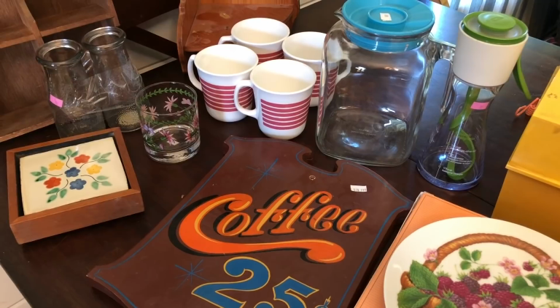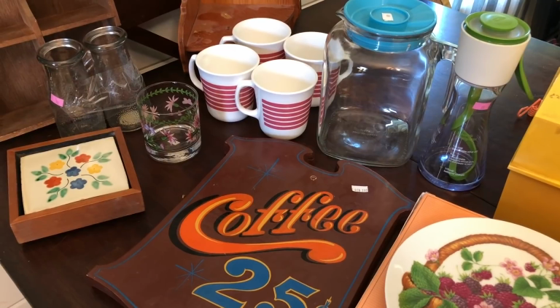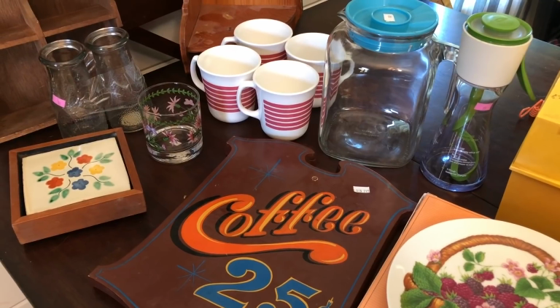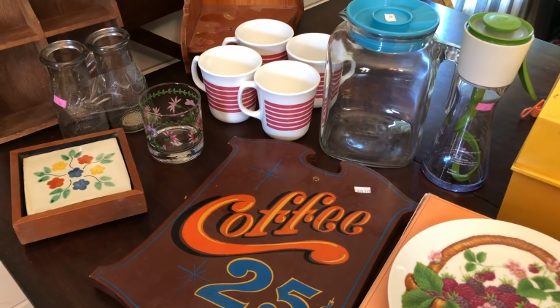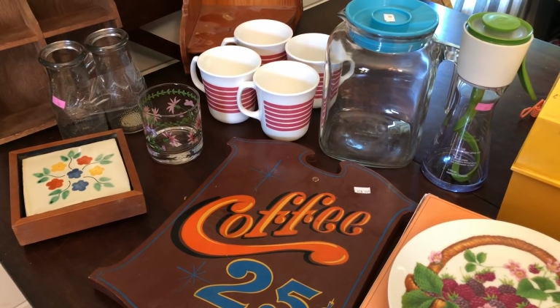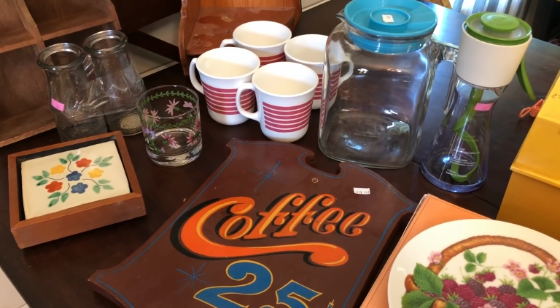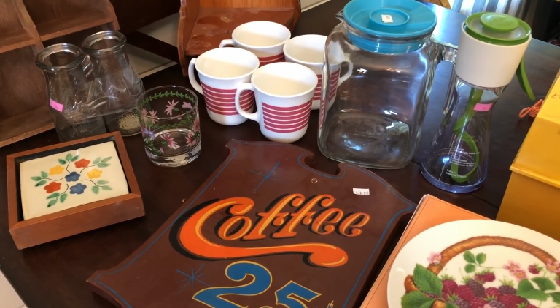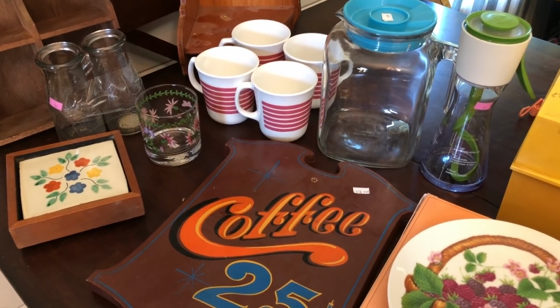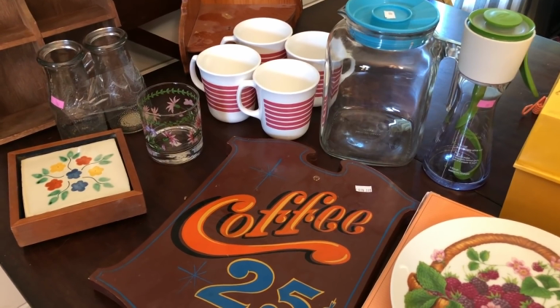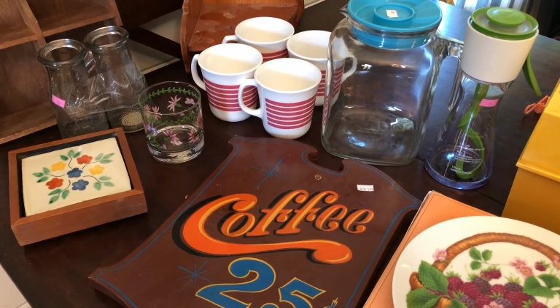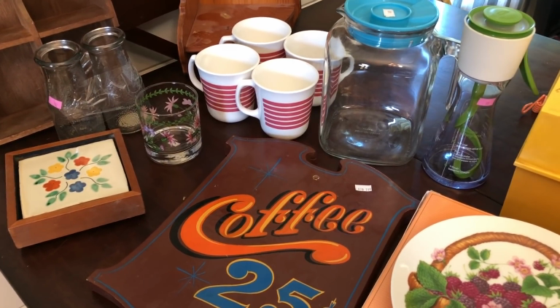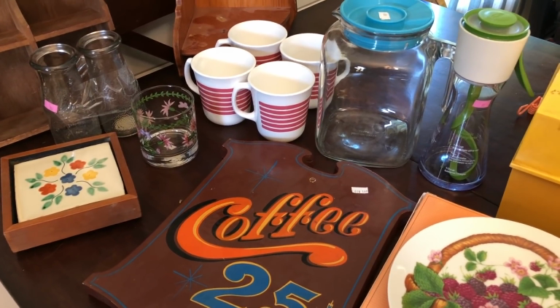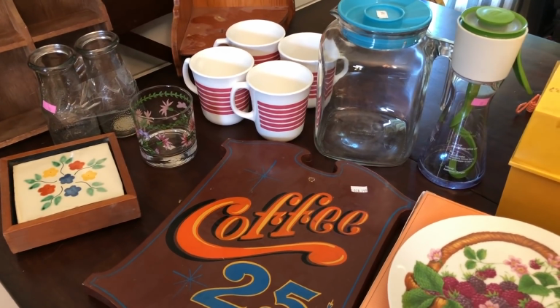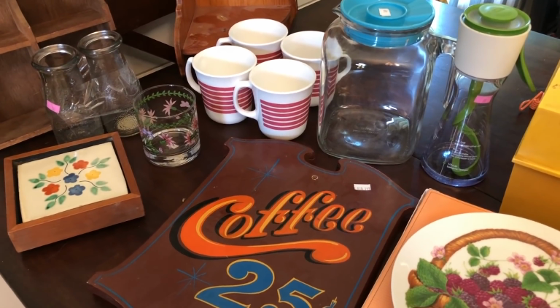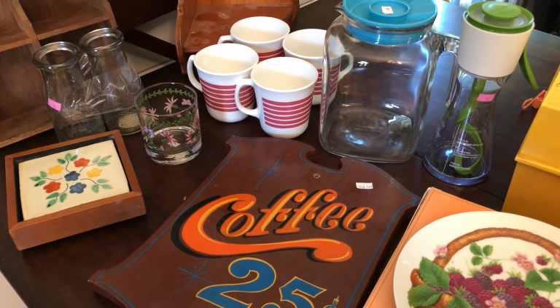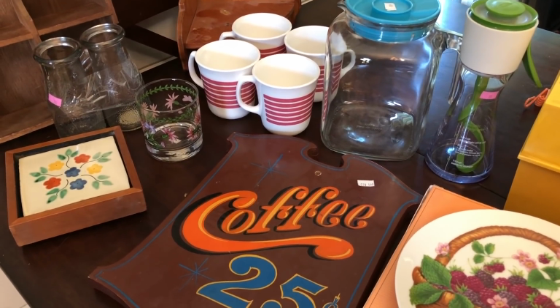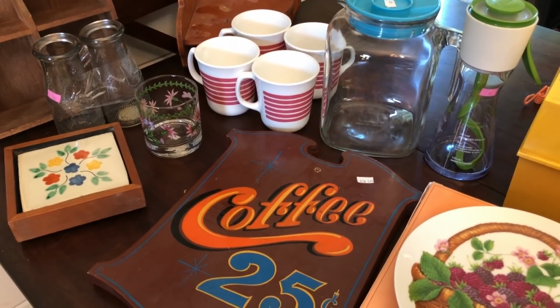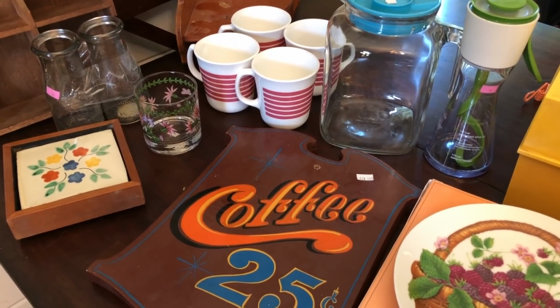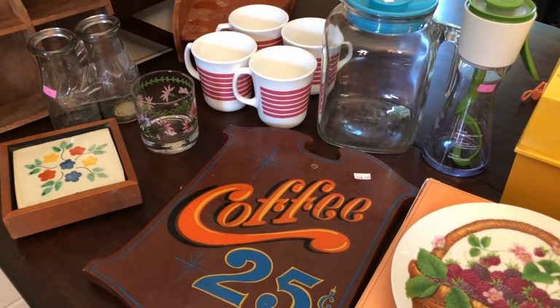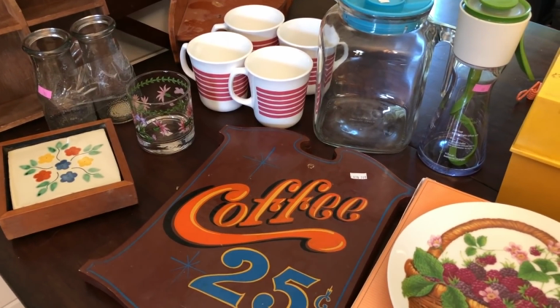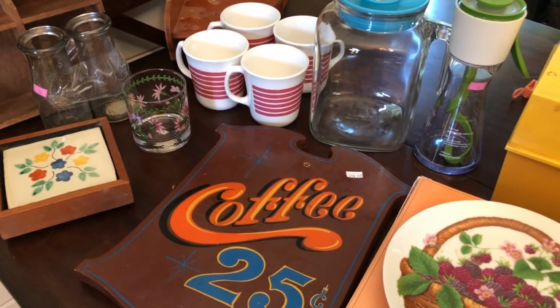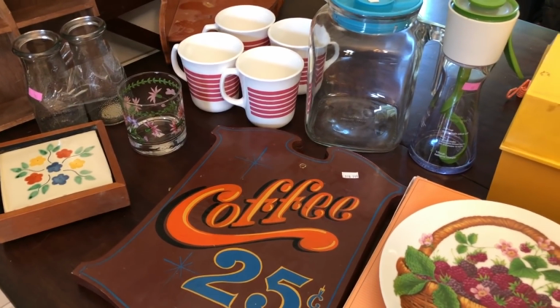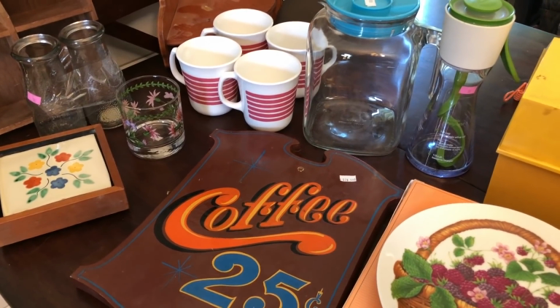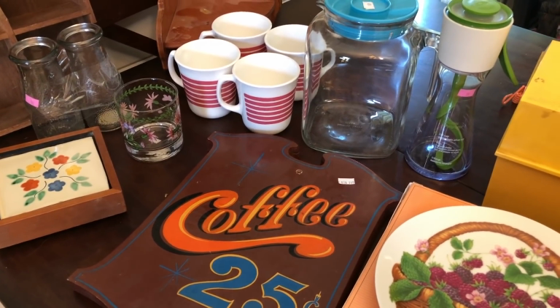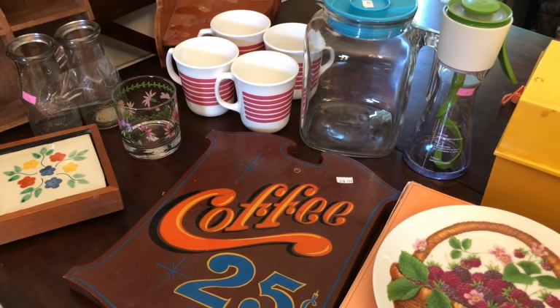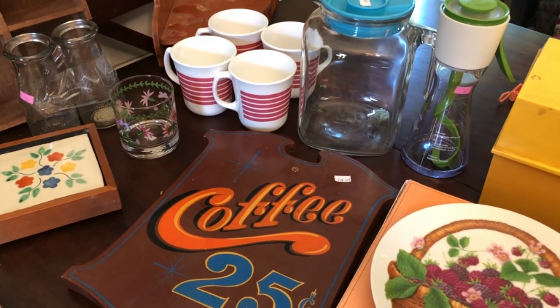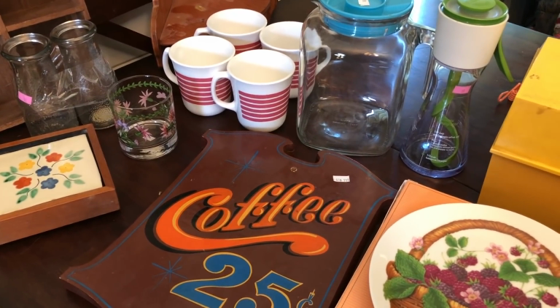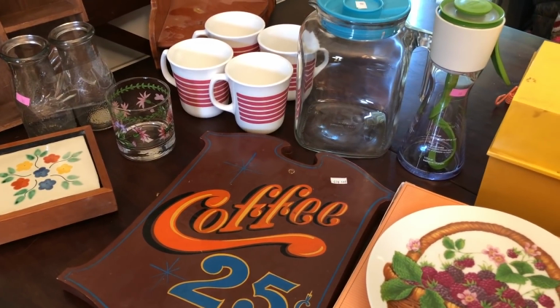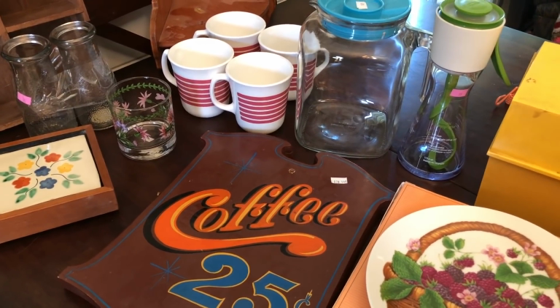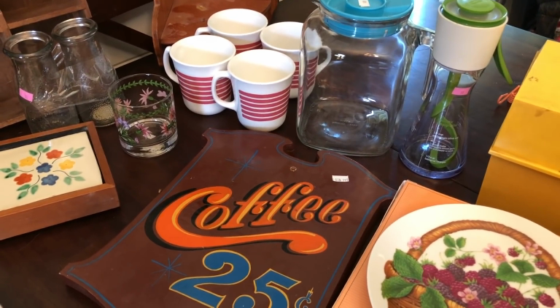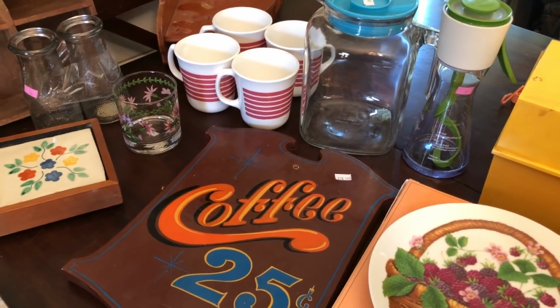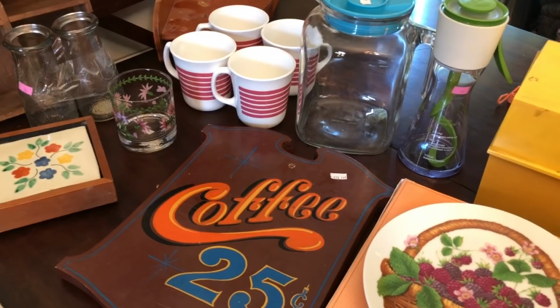Hey guys, Nicole here with Nesting Haven. Today I have a Salvation Army thrift haul to share with you.